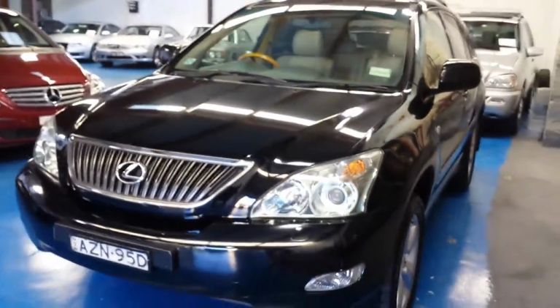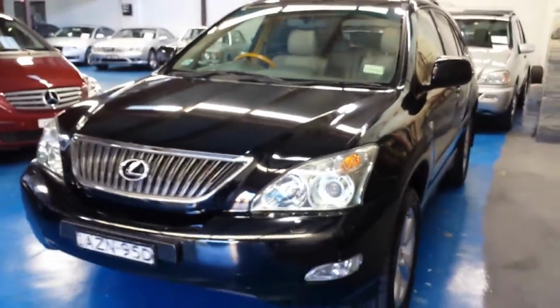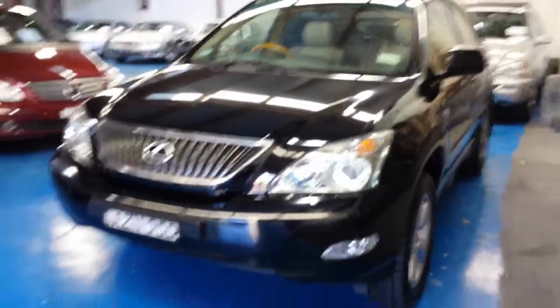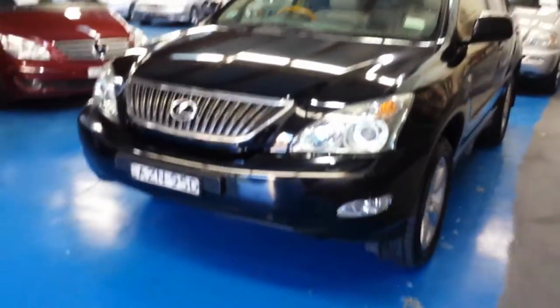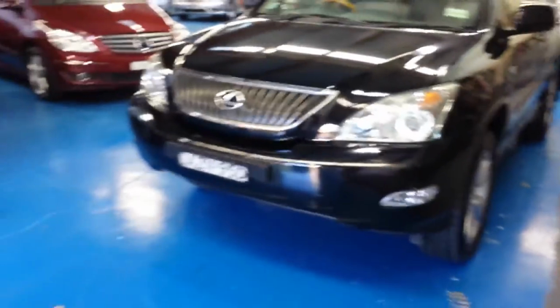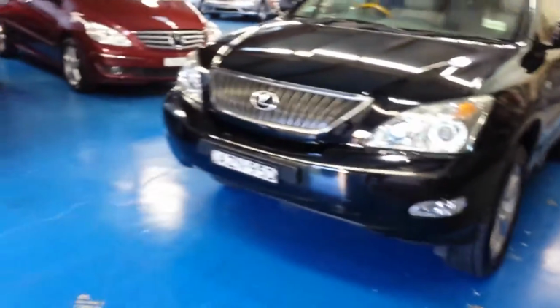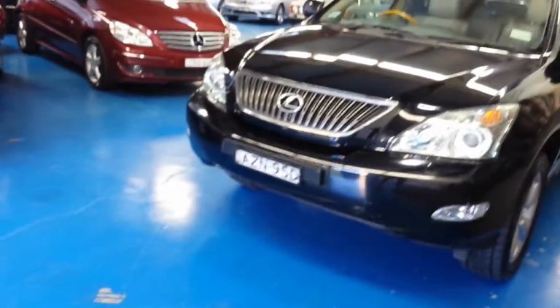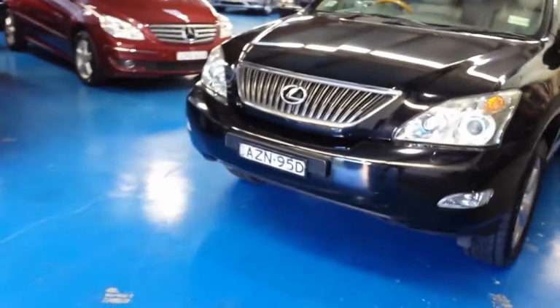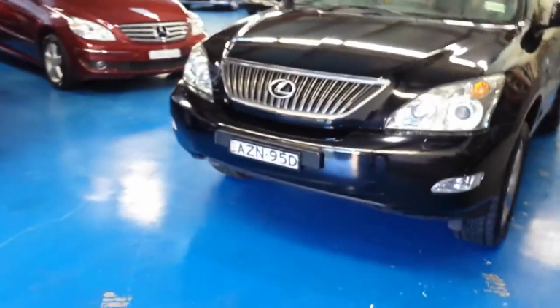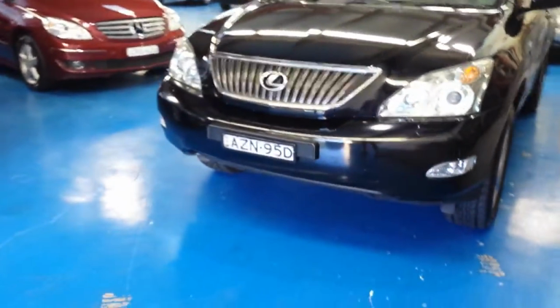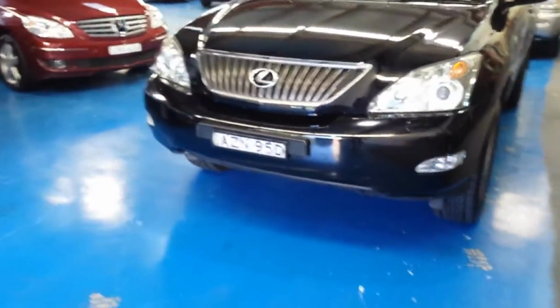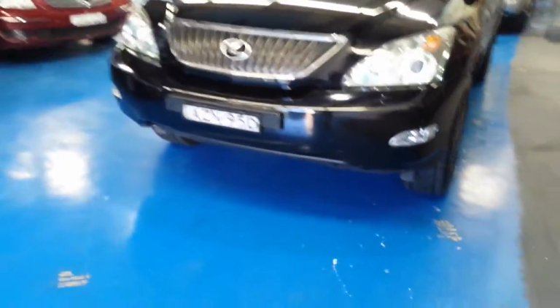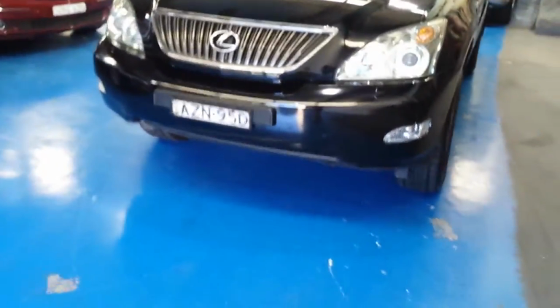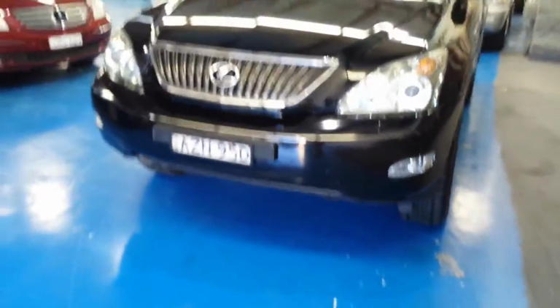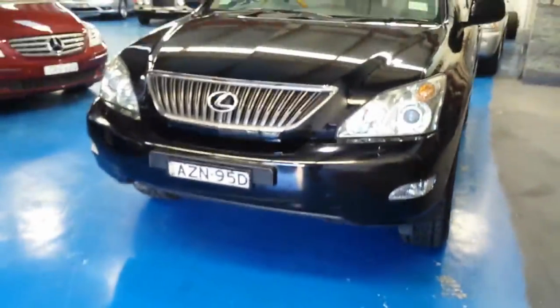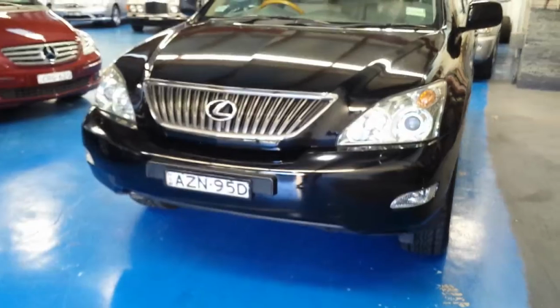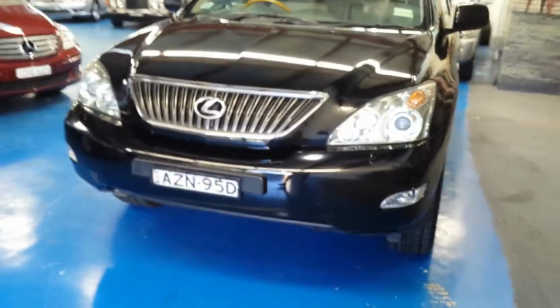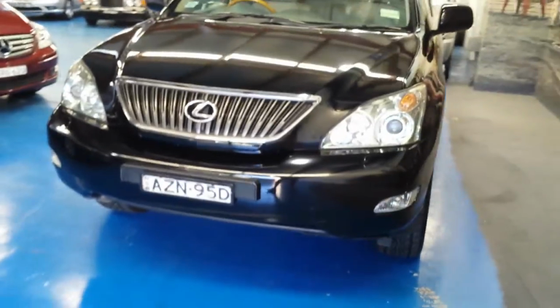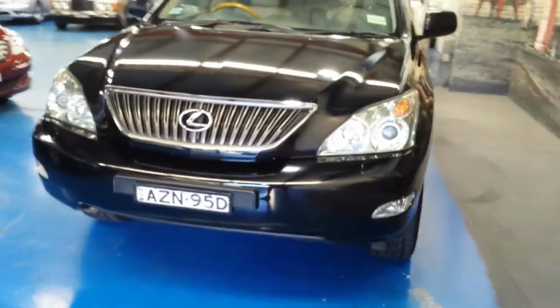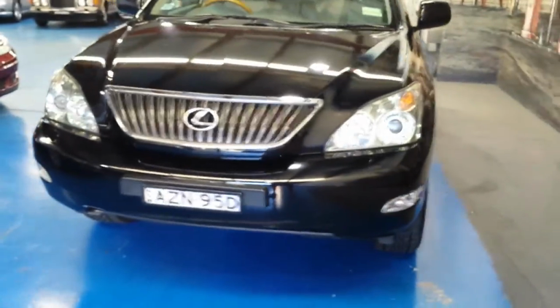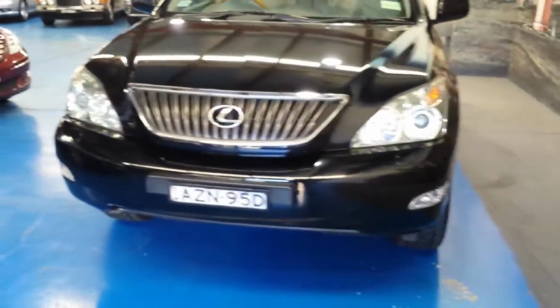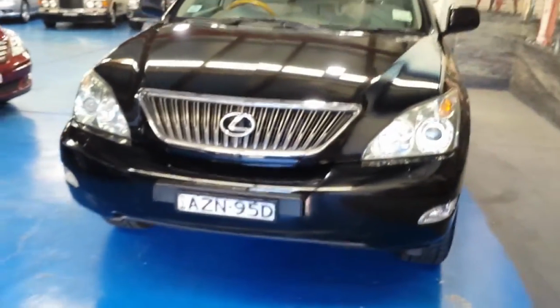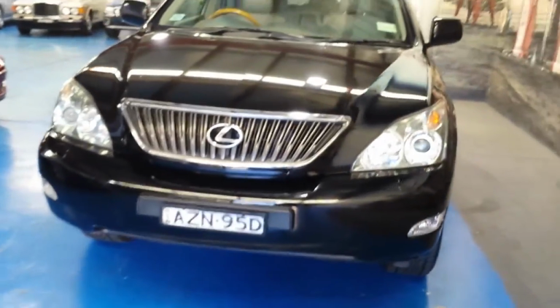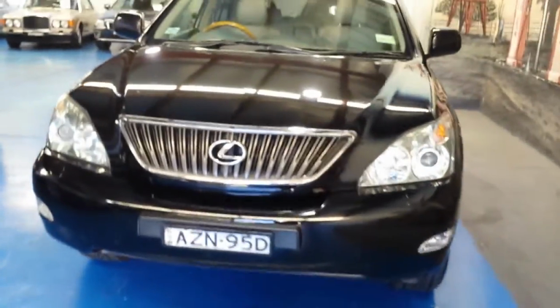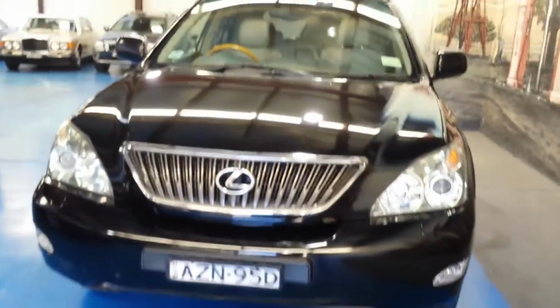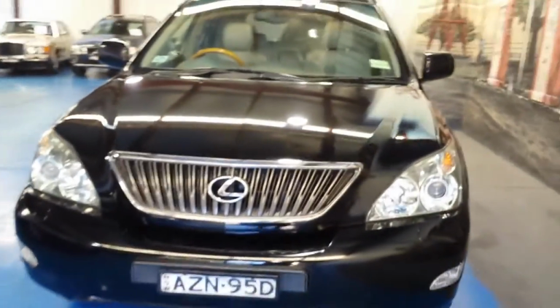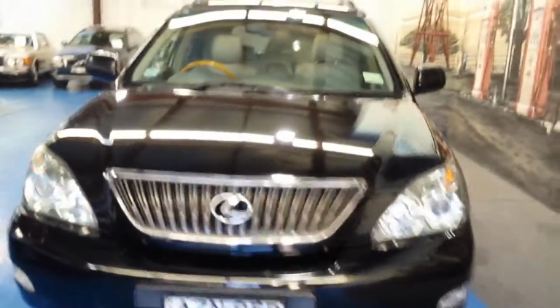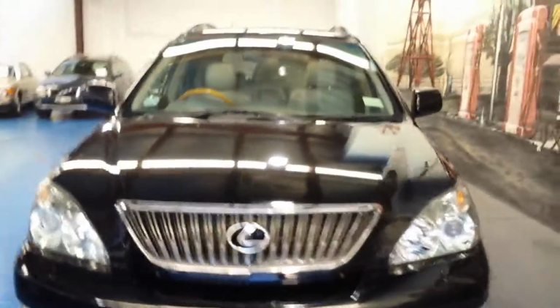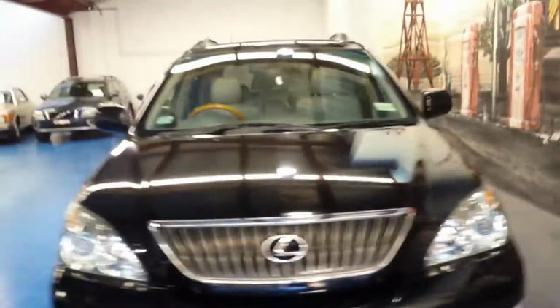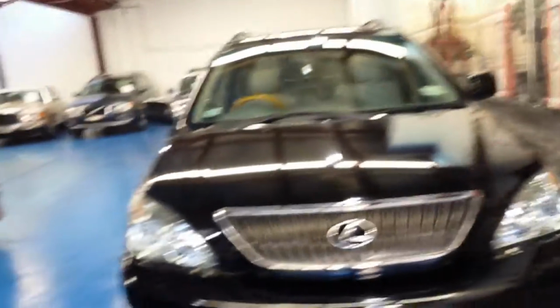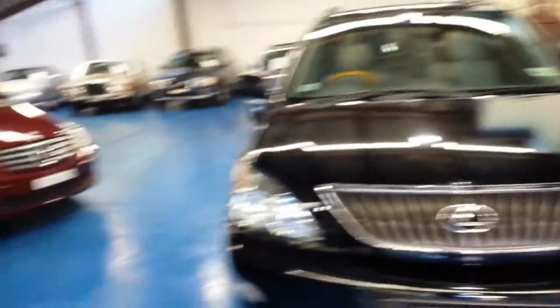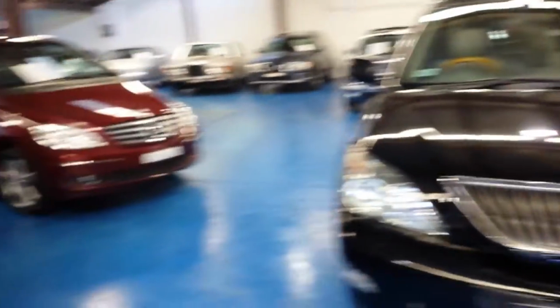You've got sunroof, xenon headlights, and colour-coded bumper bars. We'll change that number plate frame, ladies and gentlemen.